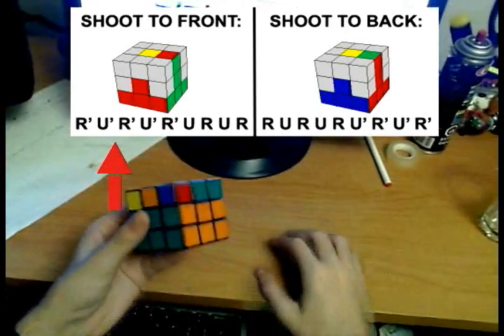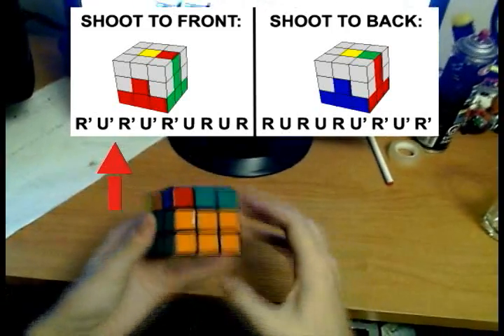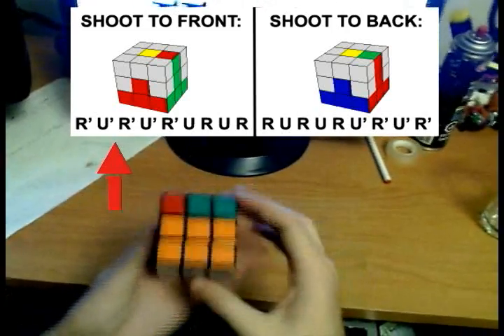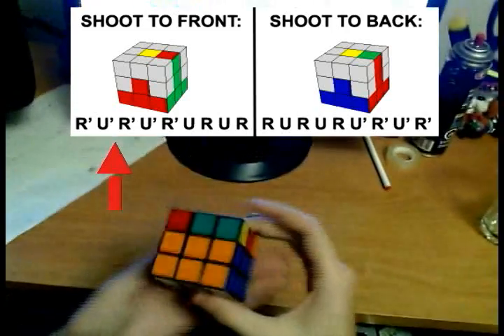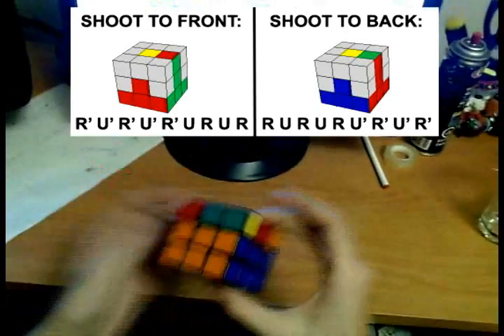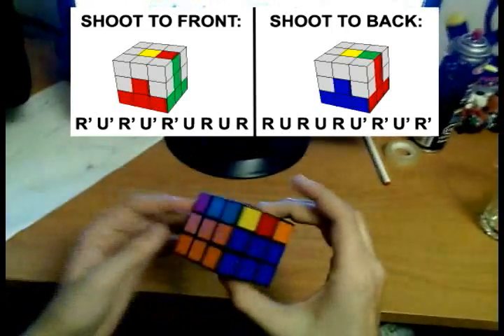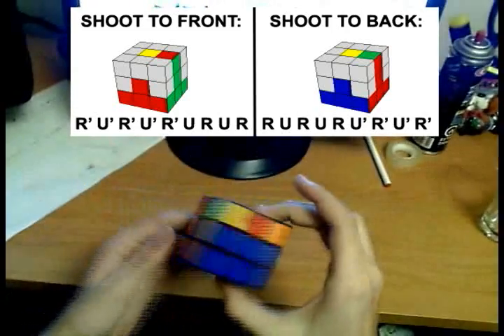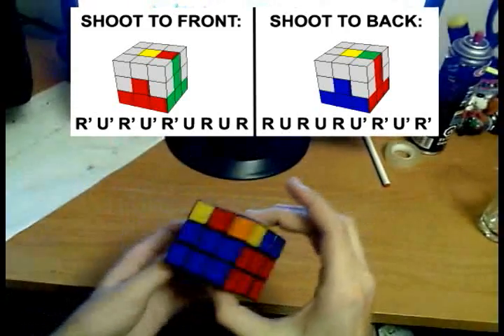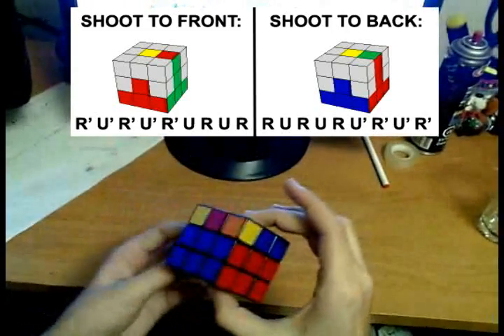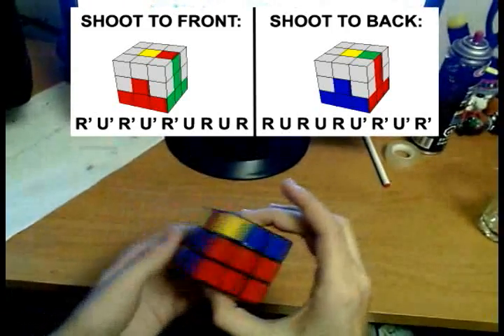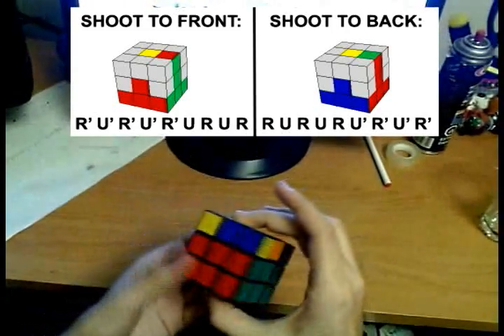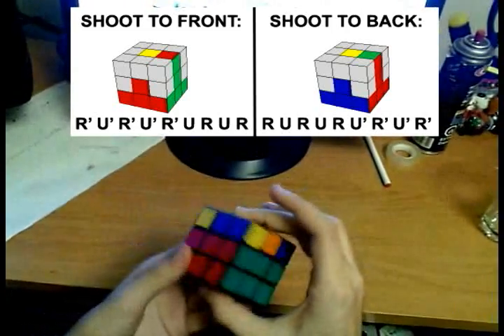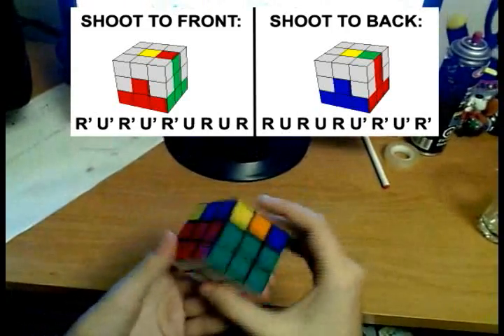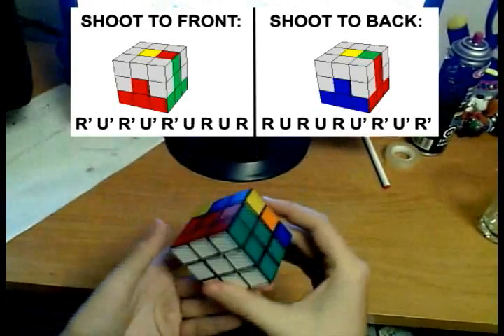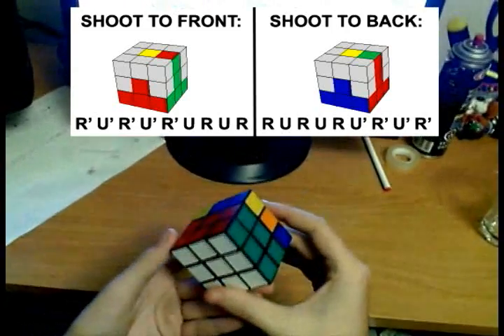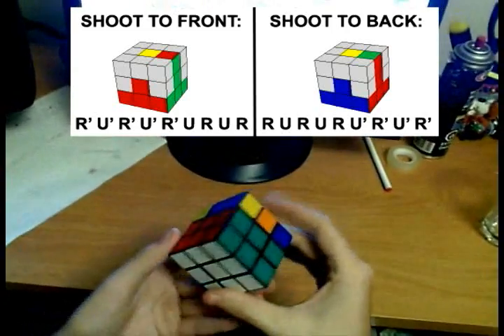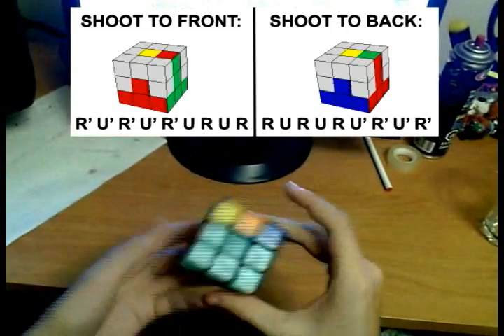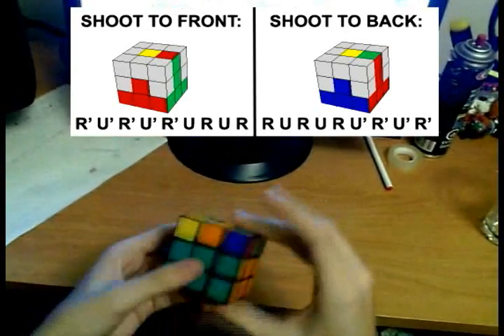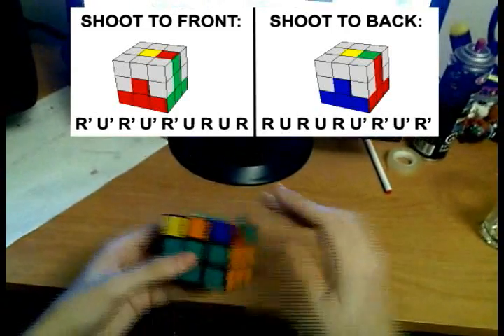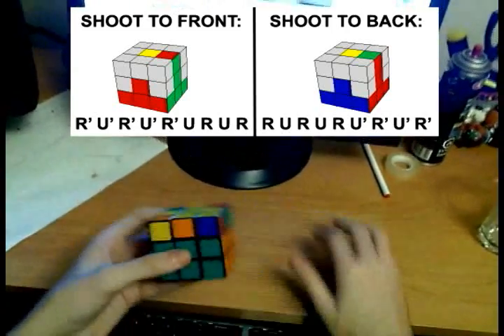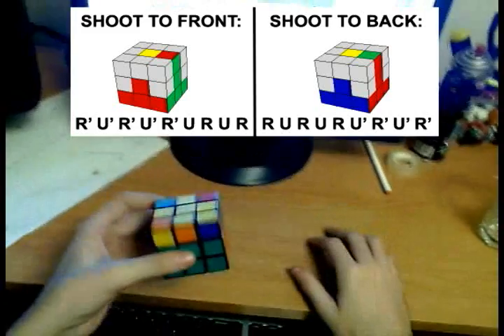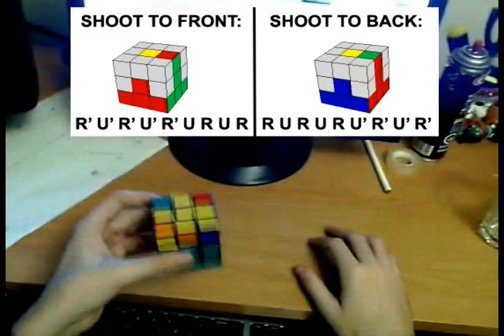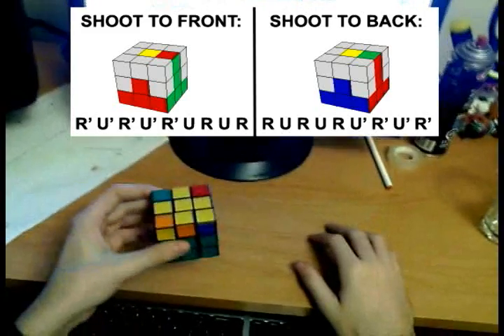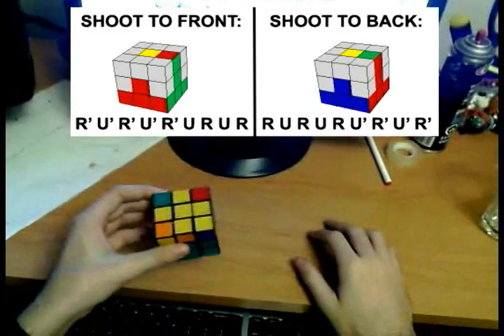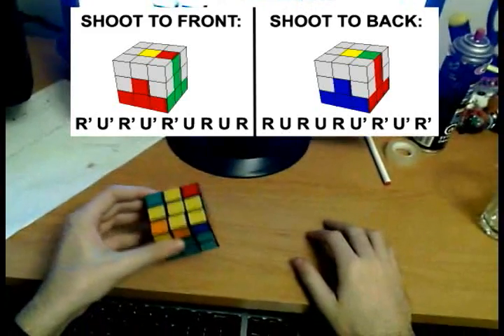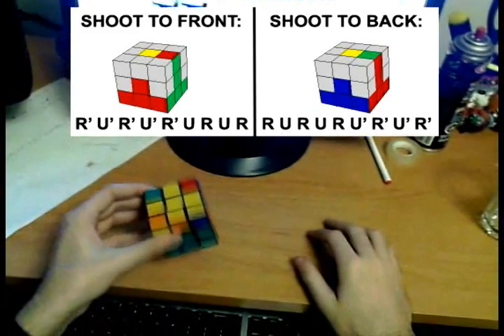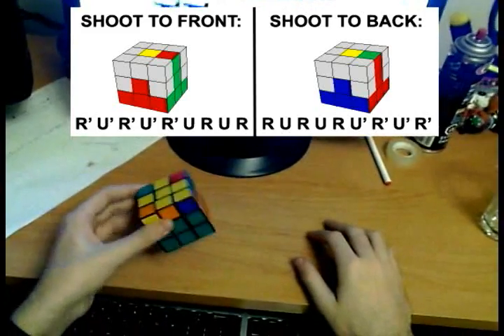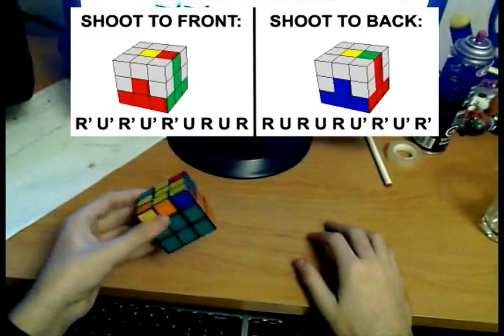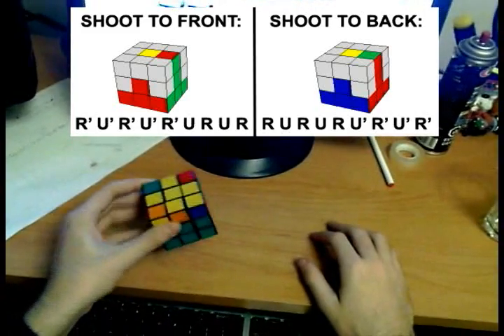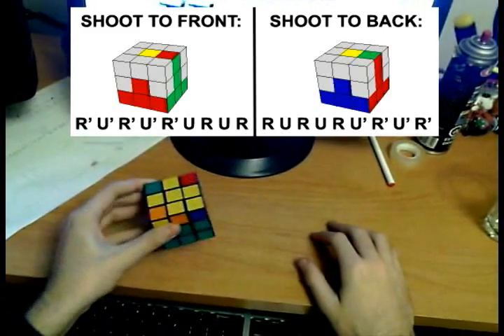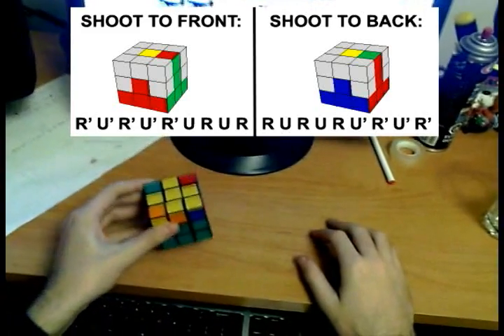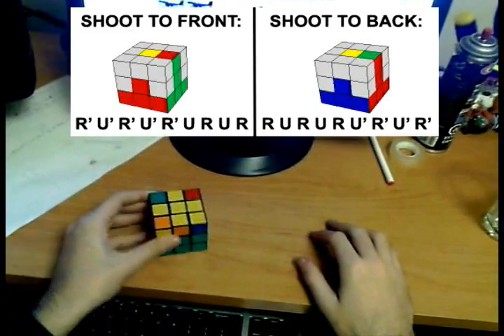We finish the entire first two layers. So for this stage, you'll need to know those two algorithms.